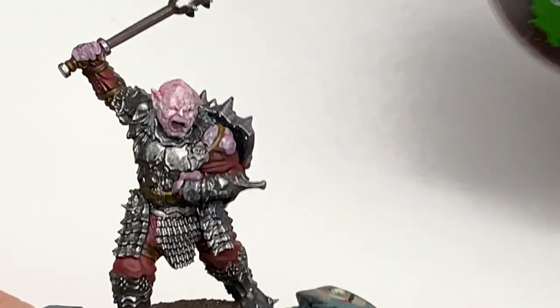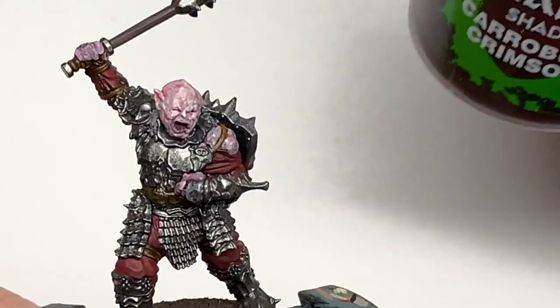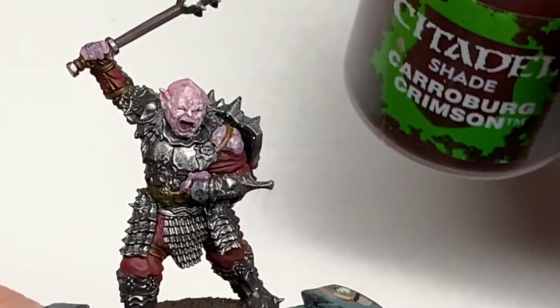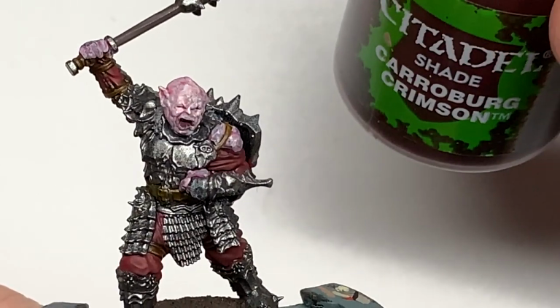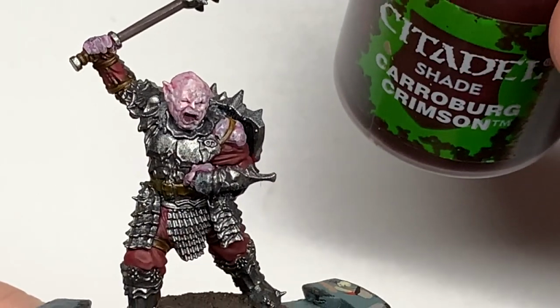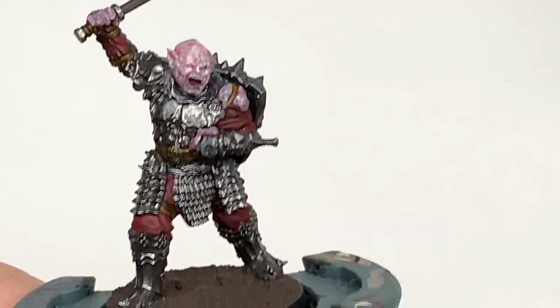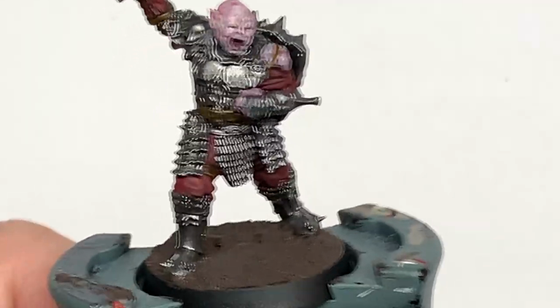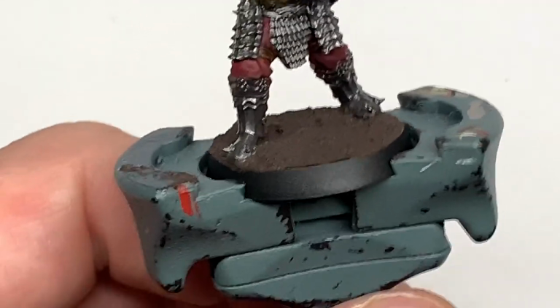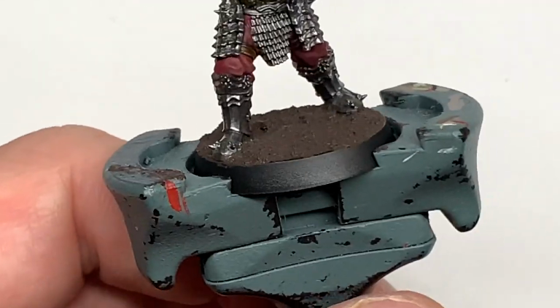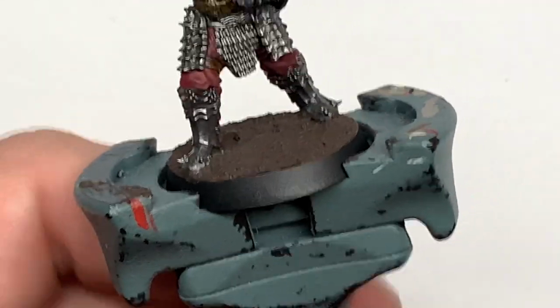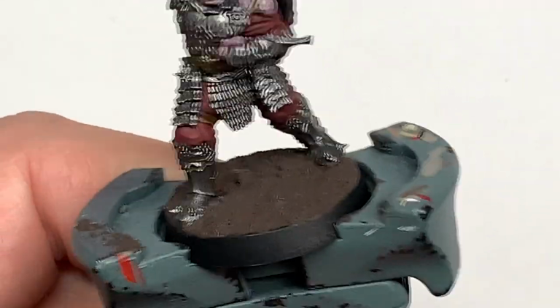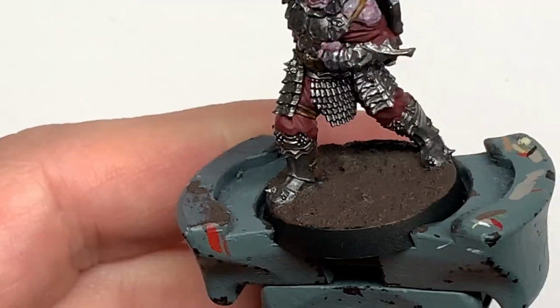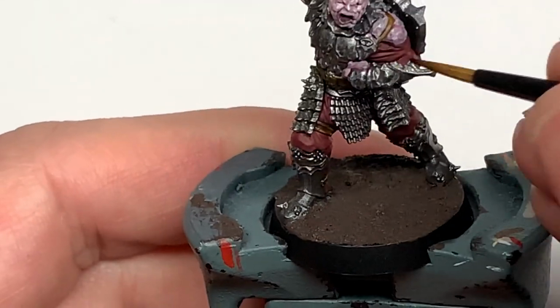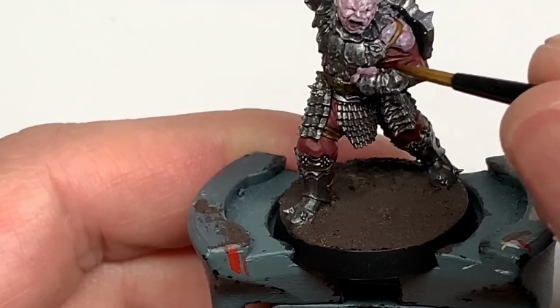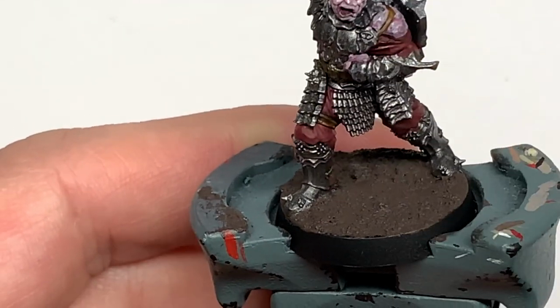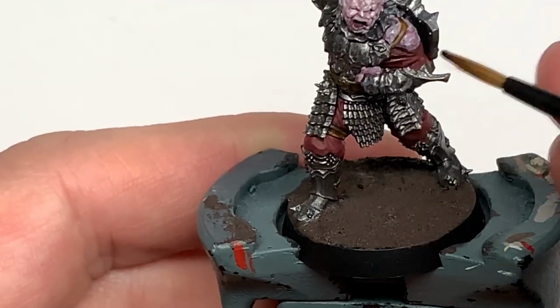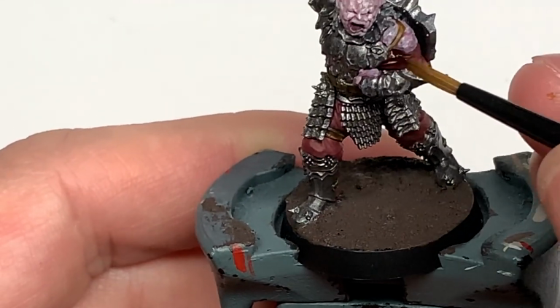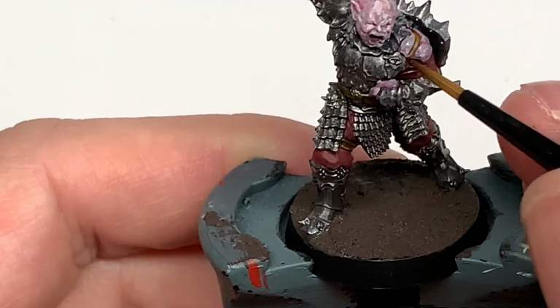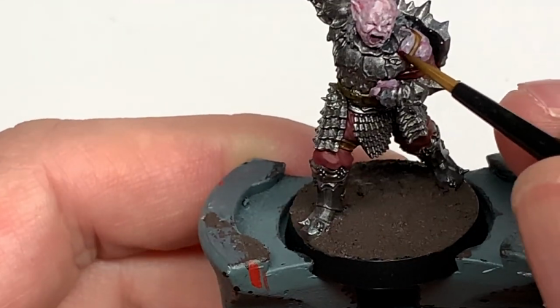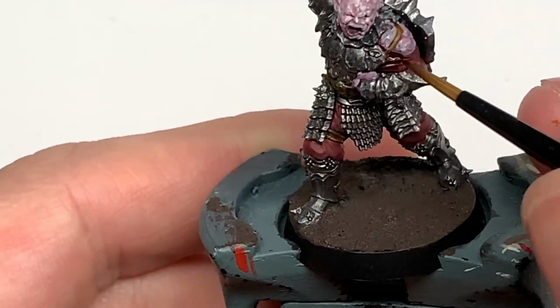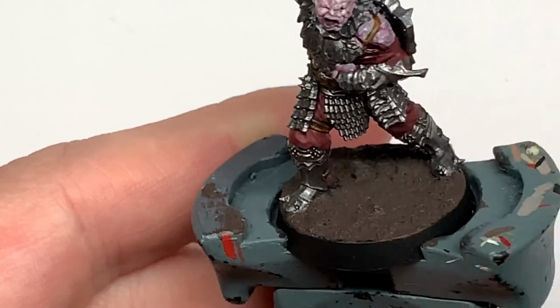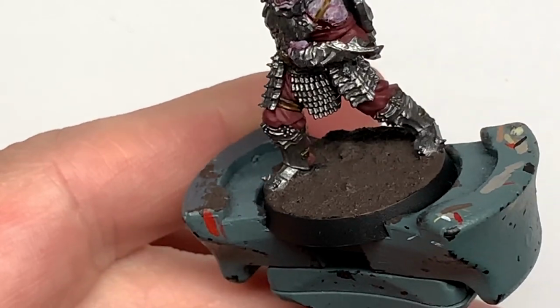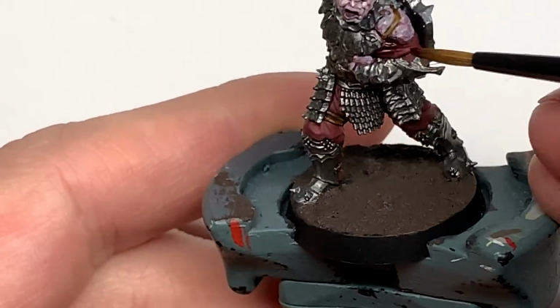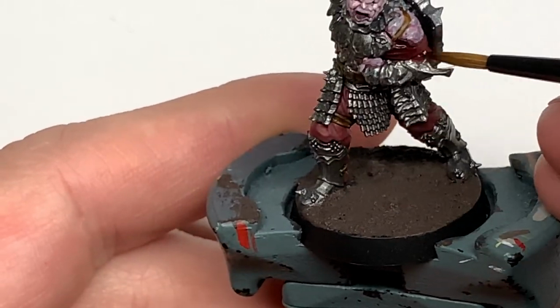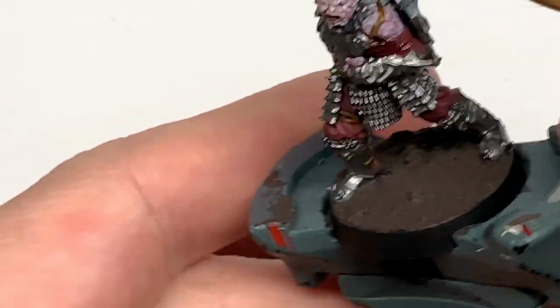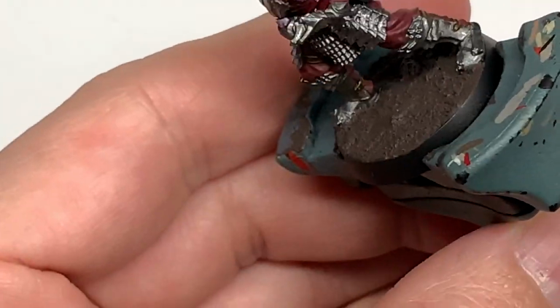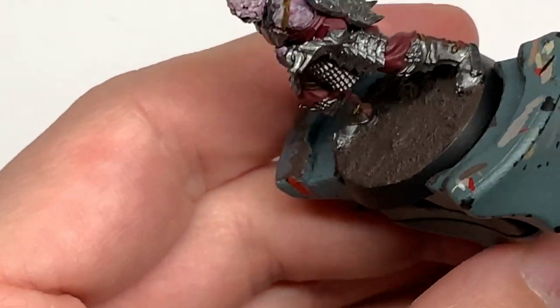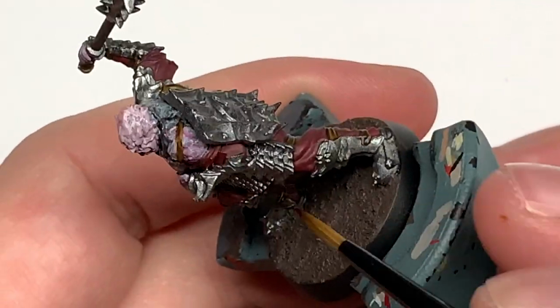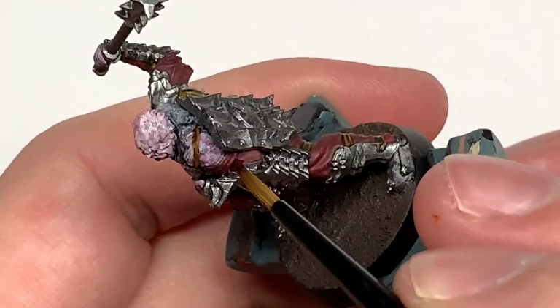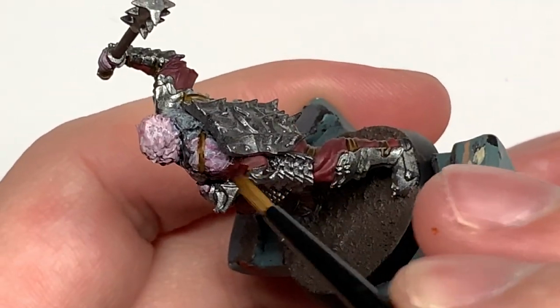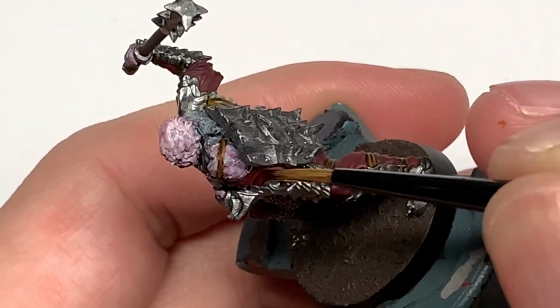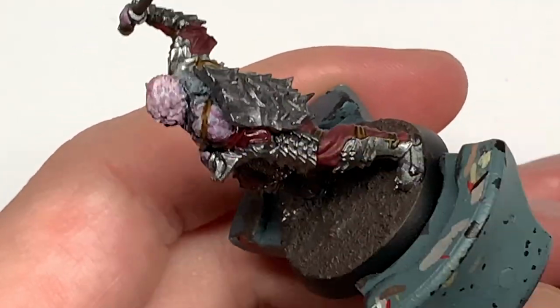Now I'm going to use Citadel Carroberg Crimson. I'm going to do this on all of the Corn Red, just to get that nice dark shading in the recesses.